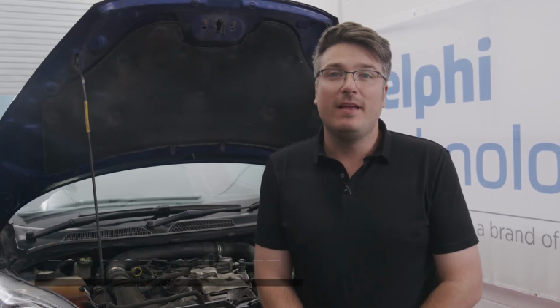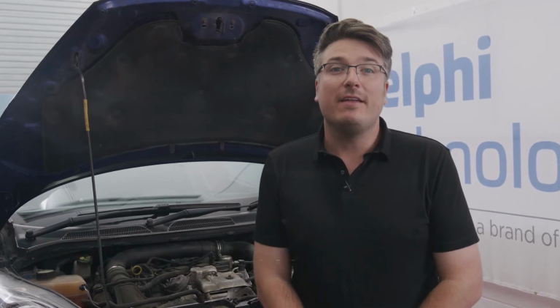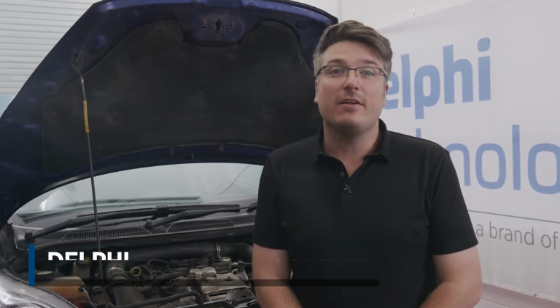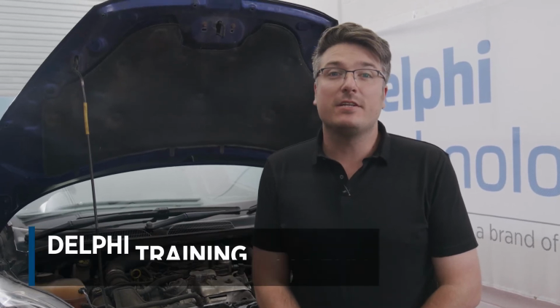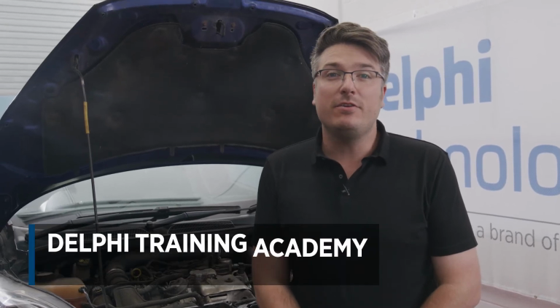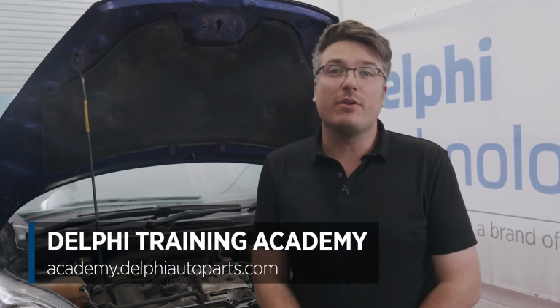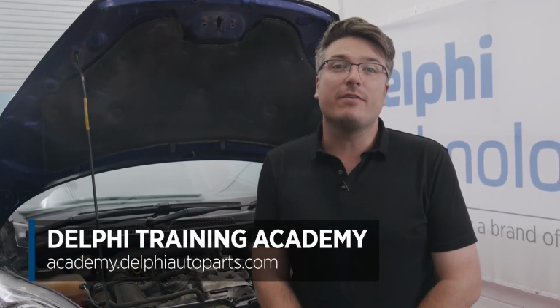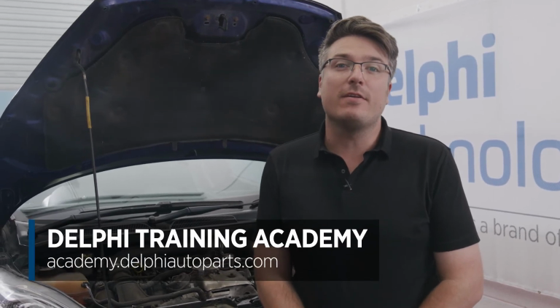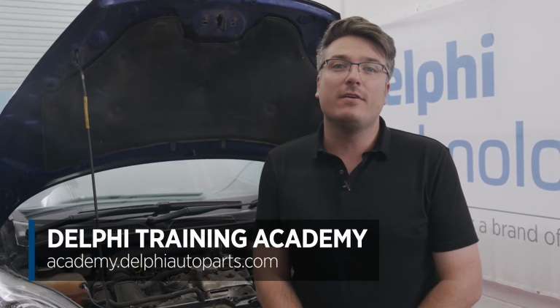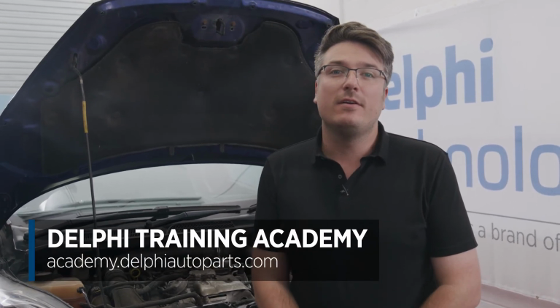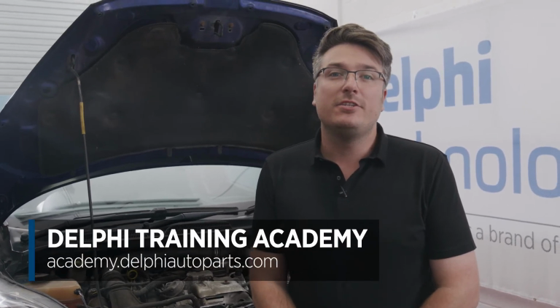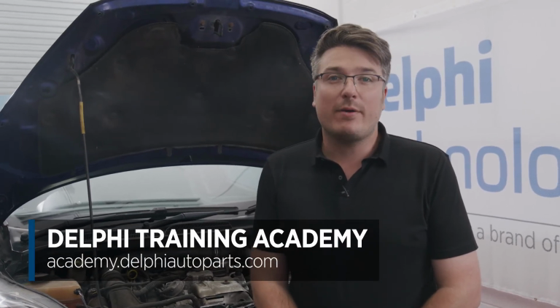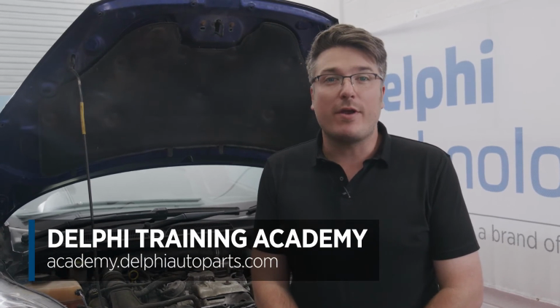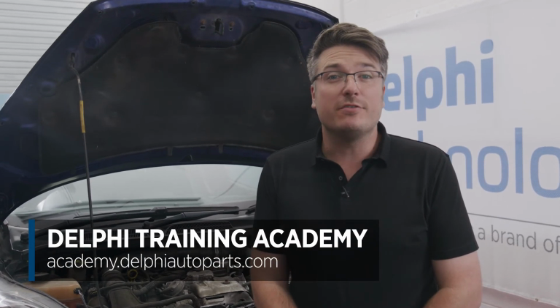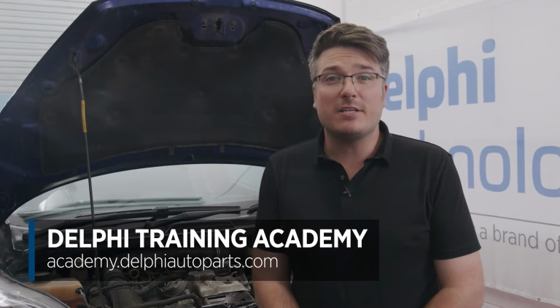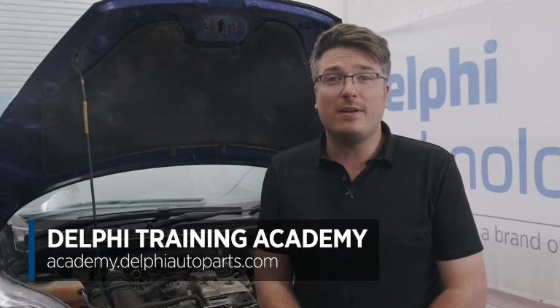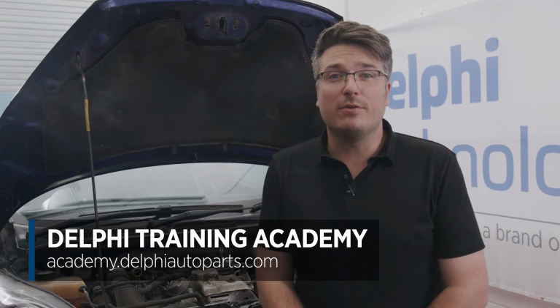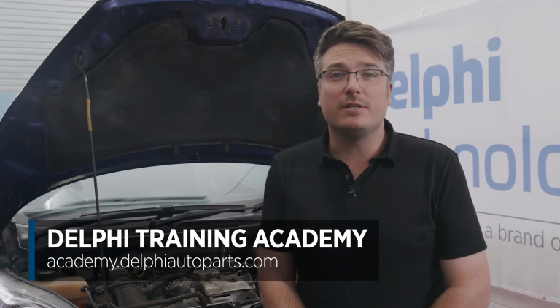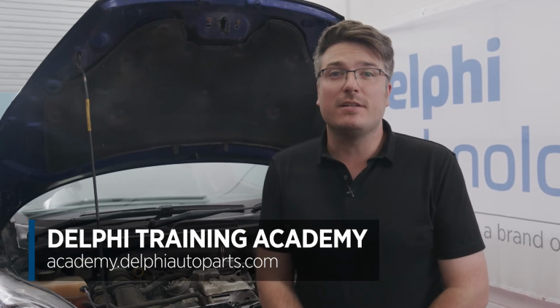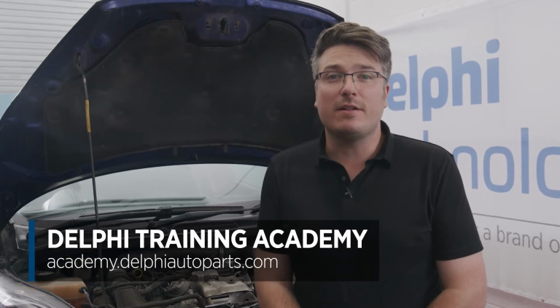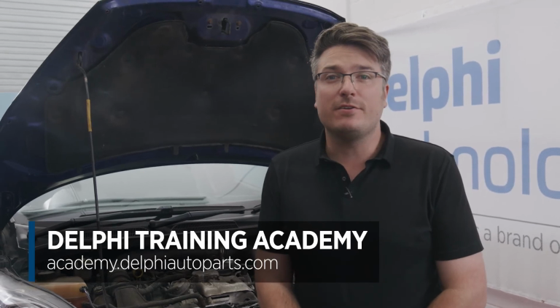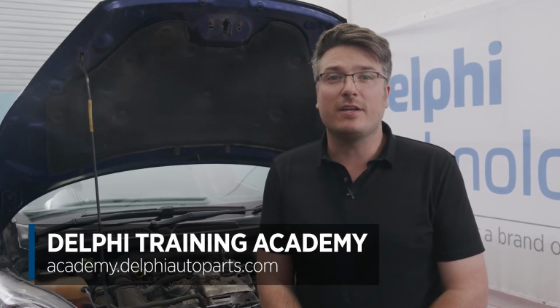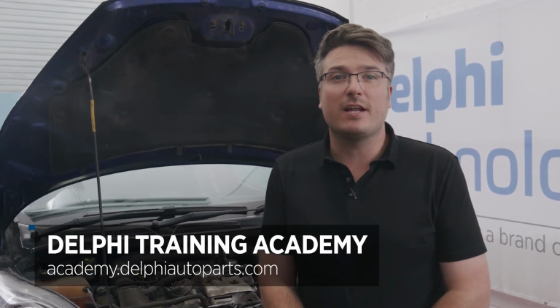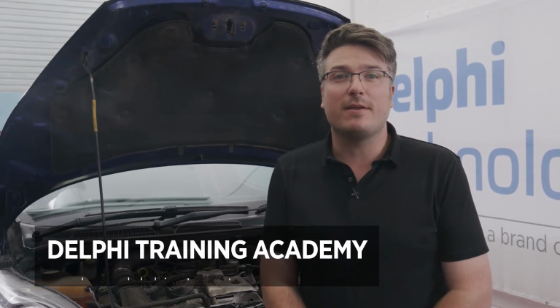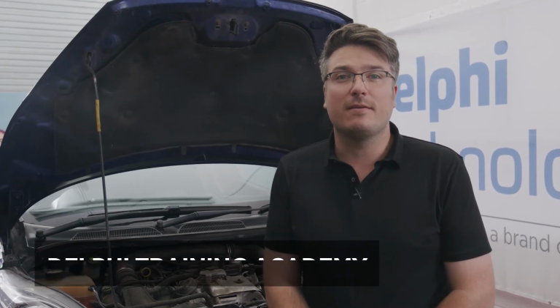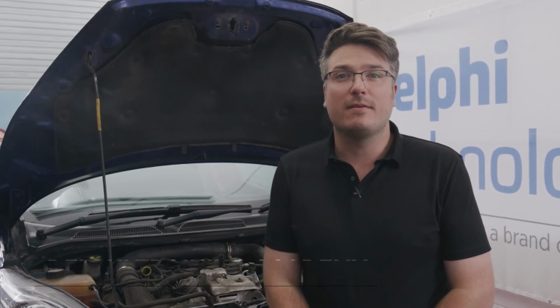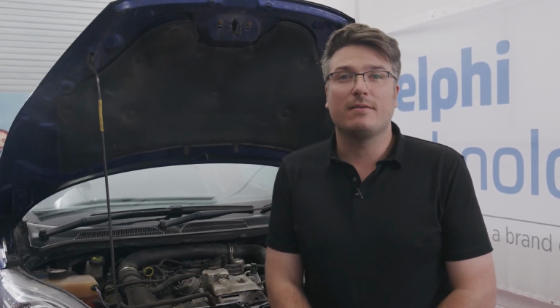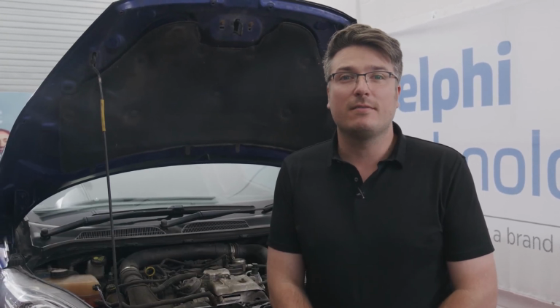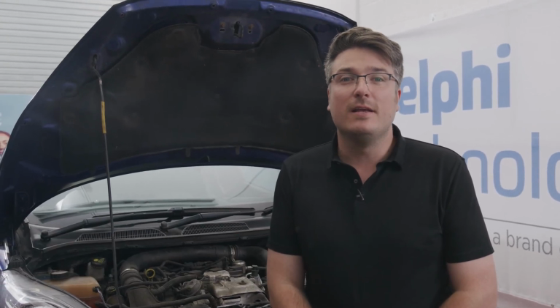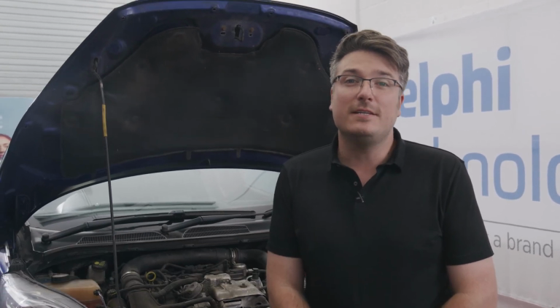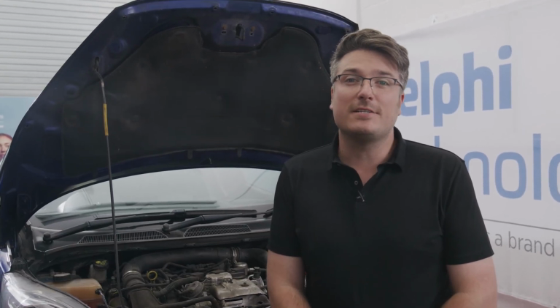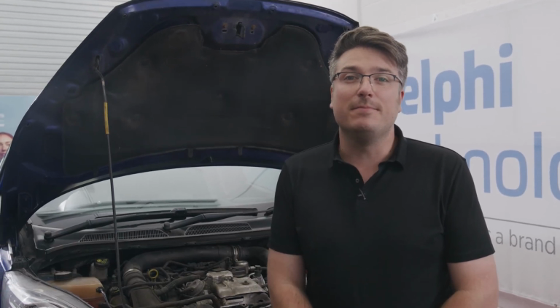And if you'd like to continue your learning further, check out our range of expert-led courses at the Delphi Training Academy. See you next time.